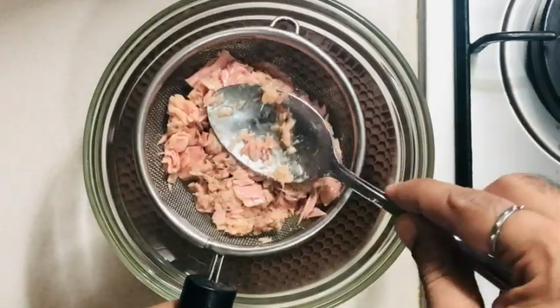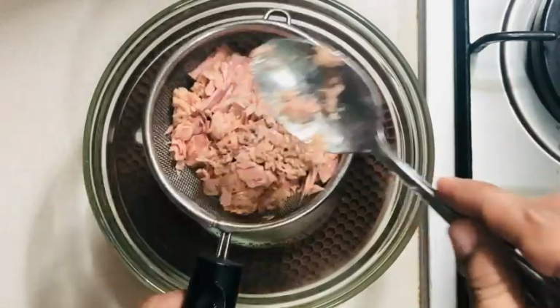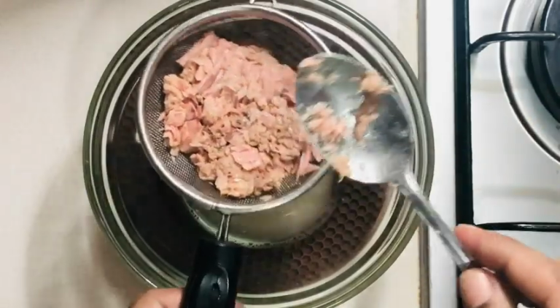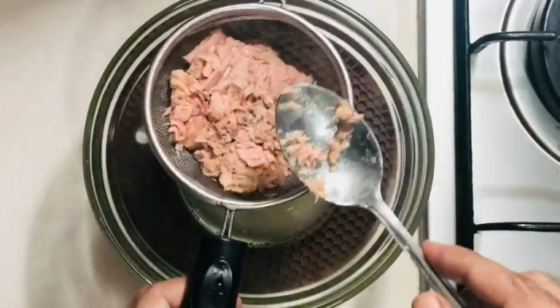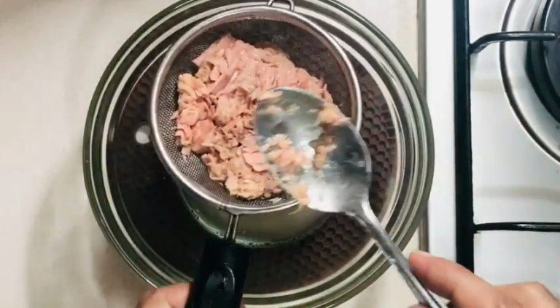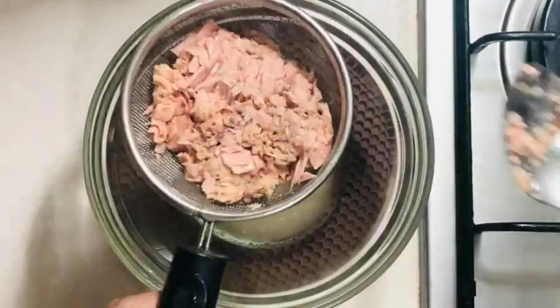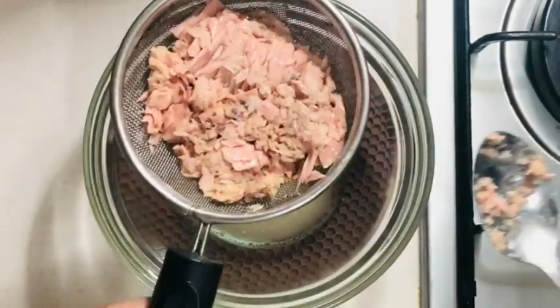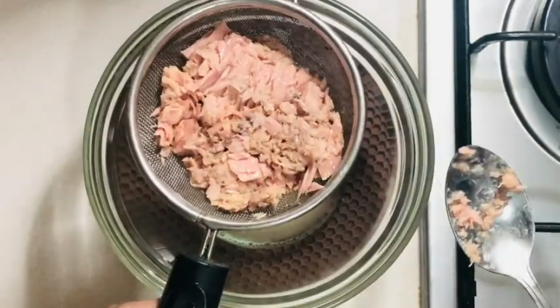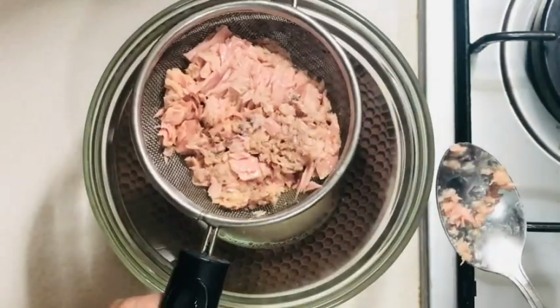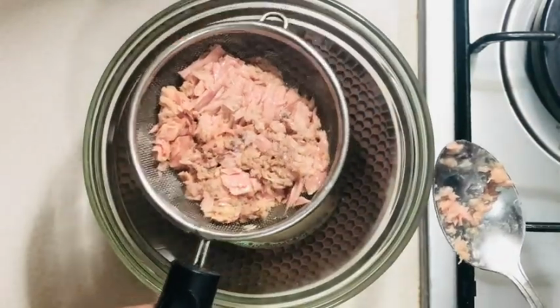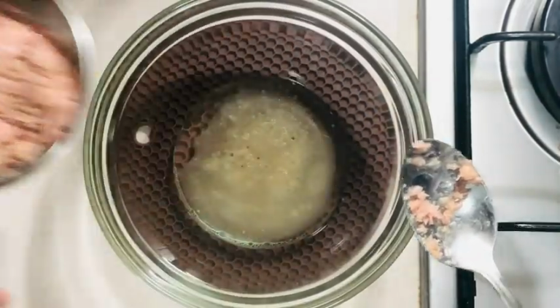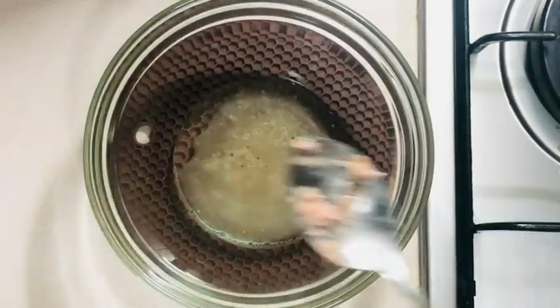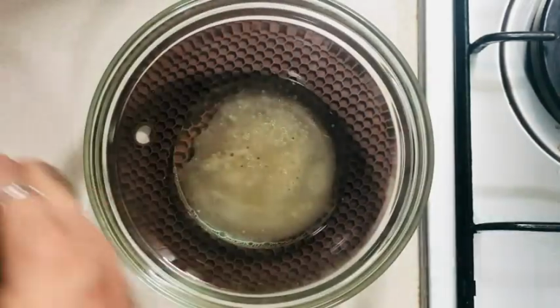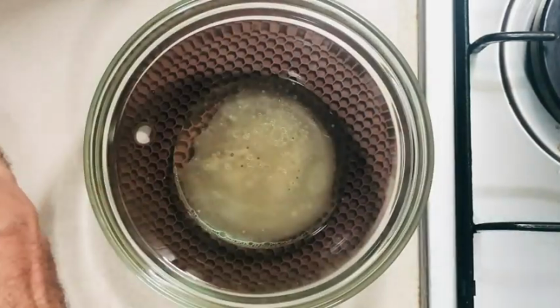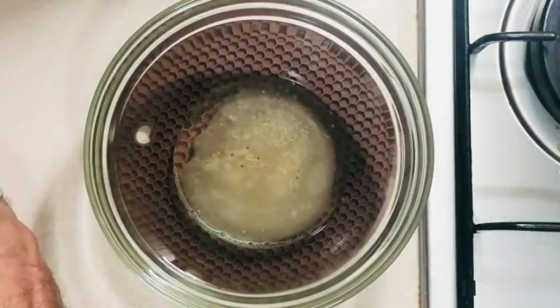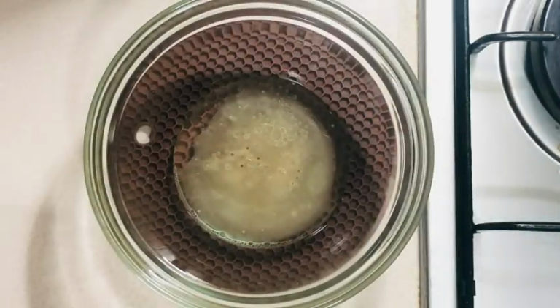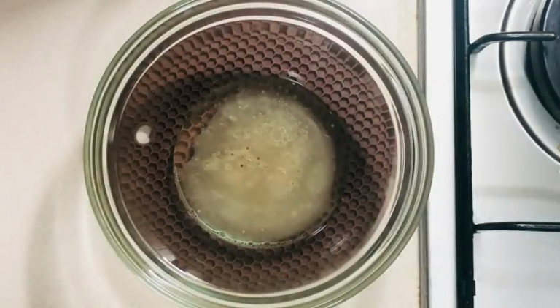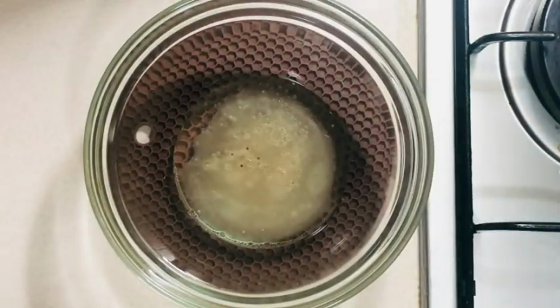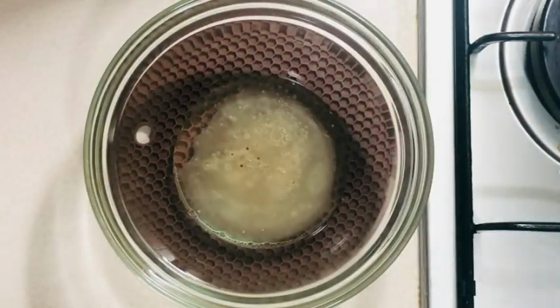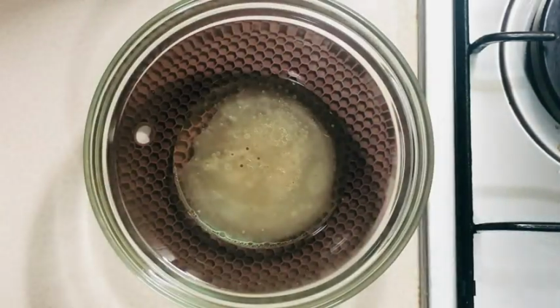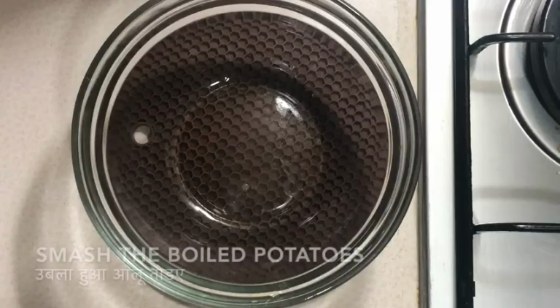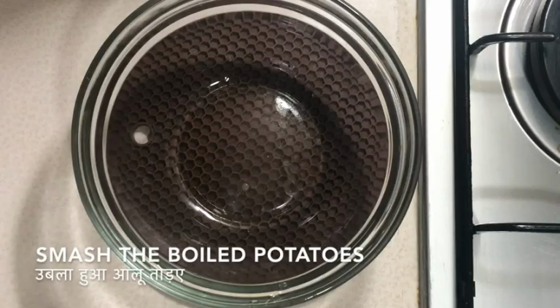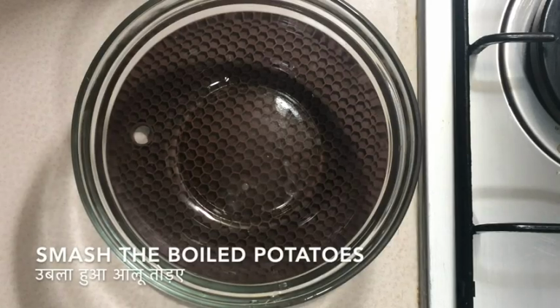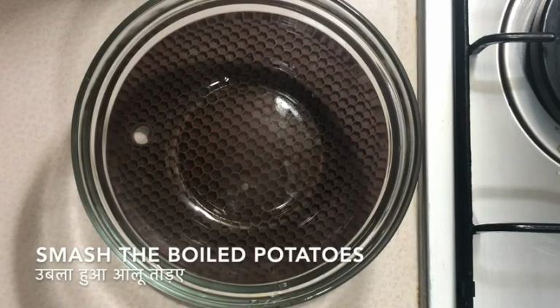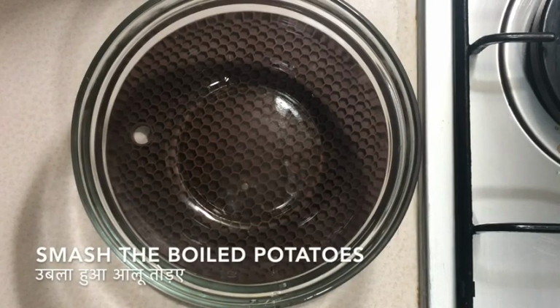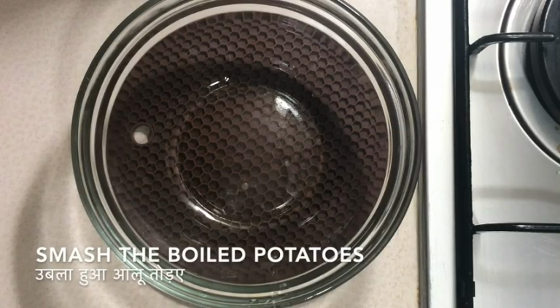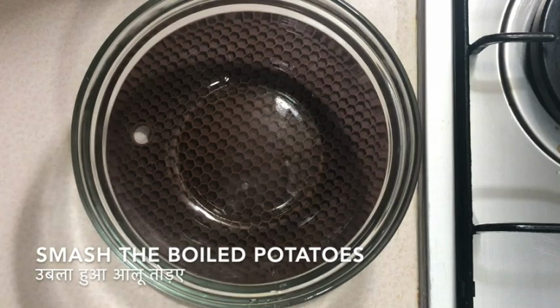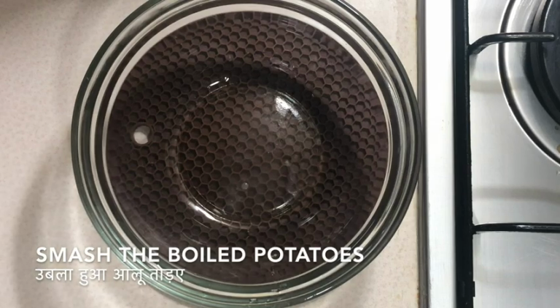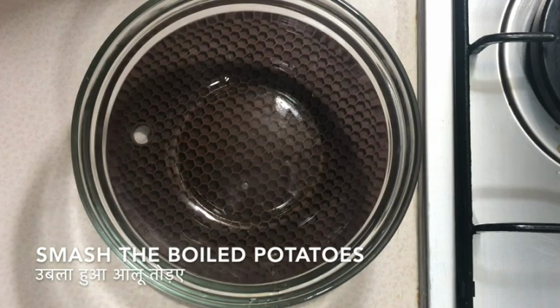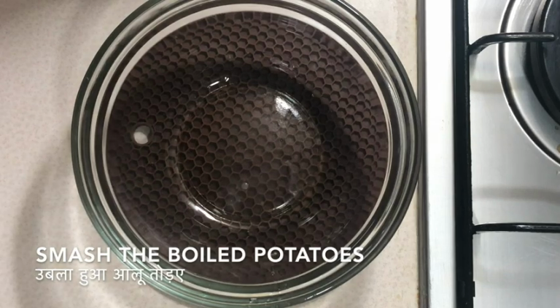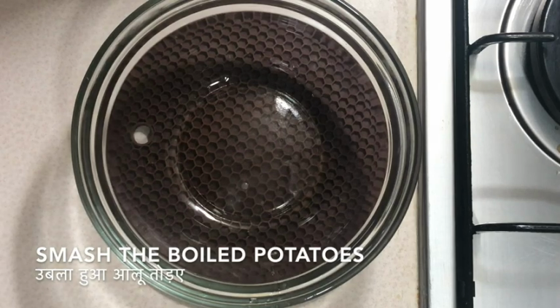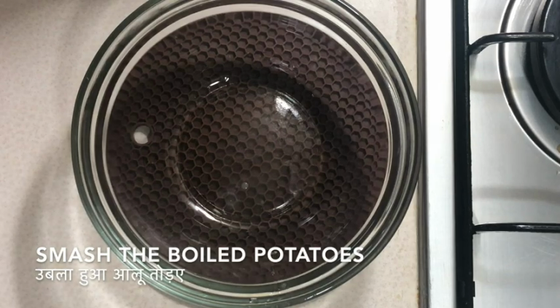I've also taken some potatoes, boiled them, and now I am smashing them up and getting ready to add the other ingredients.